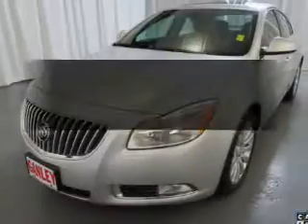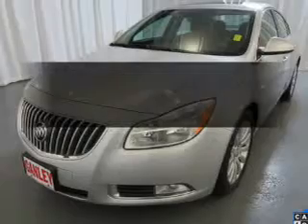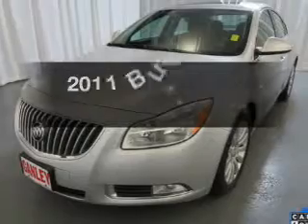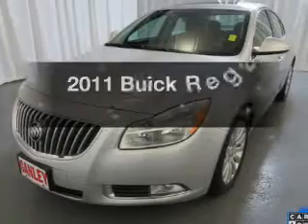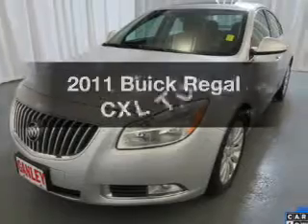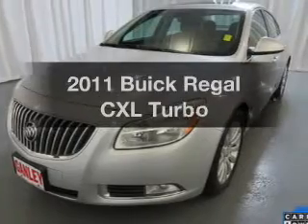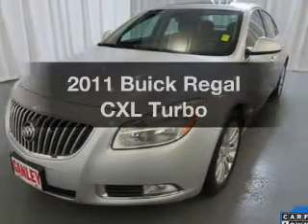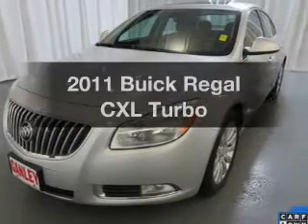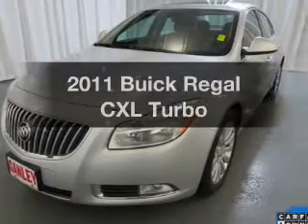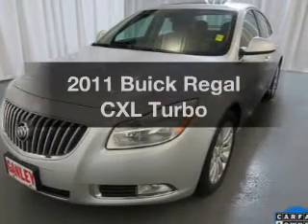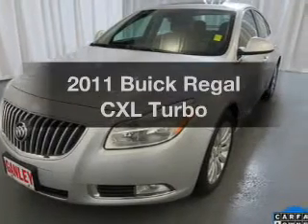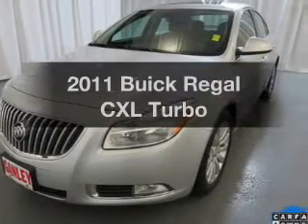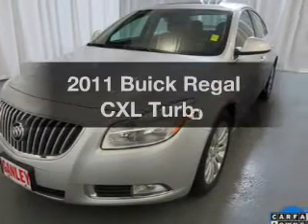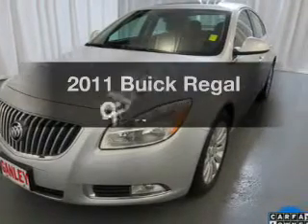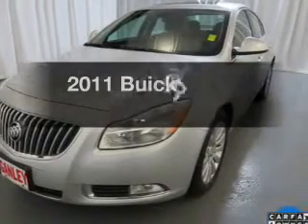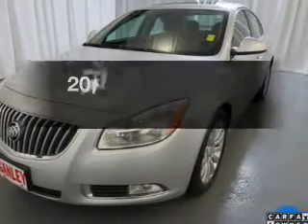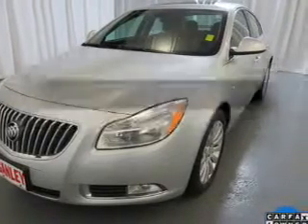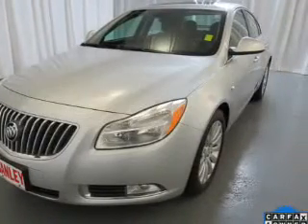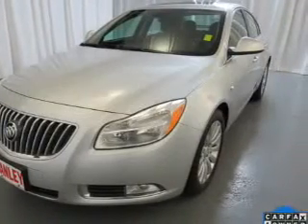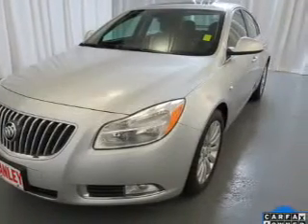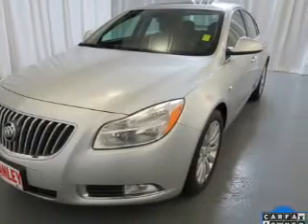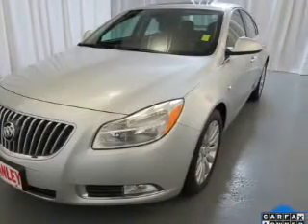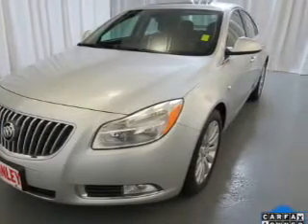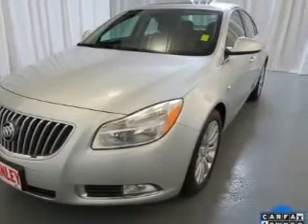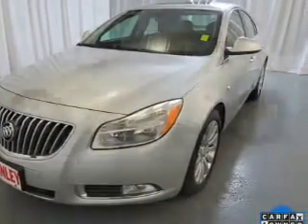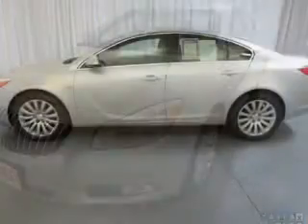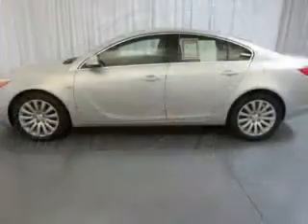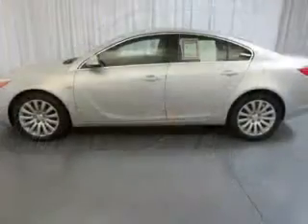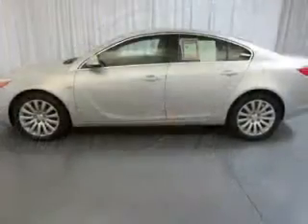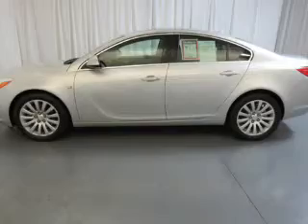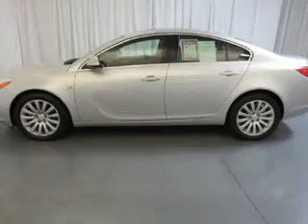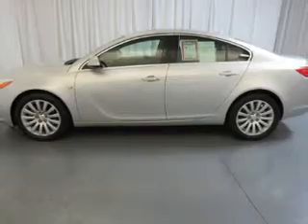Presenting the 2011 Buick Regal. Travel the roads in style and comfort in this great vehicle.